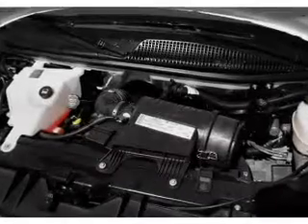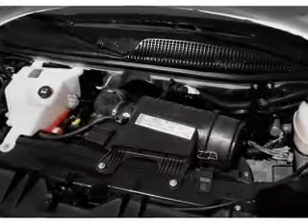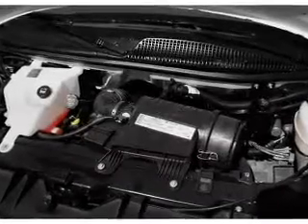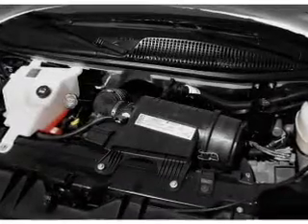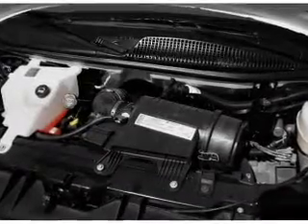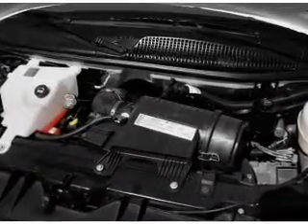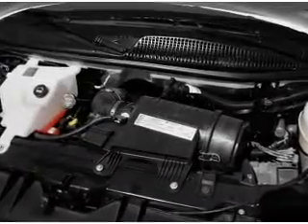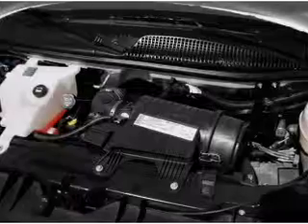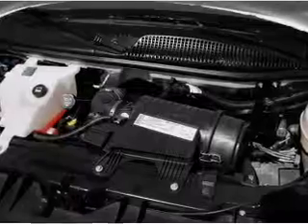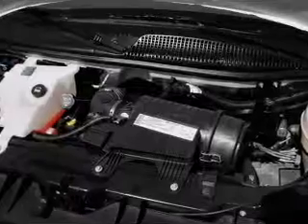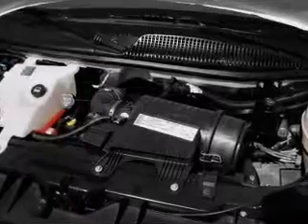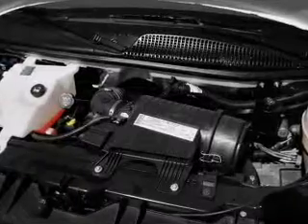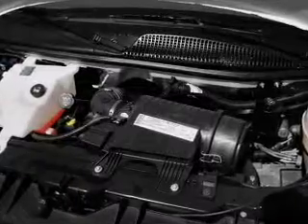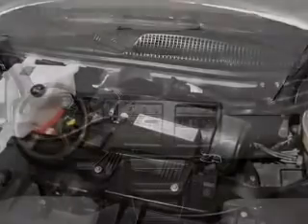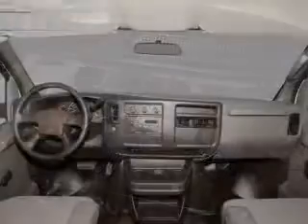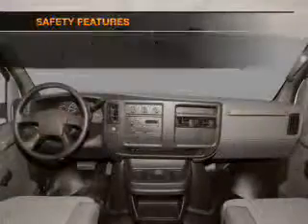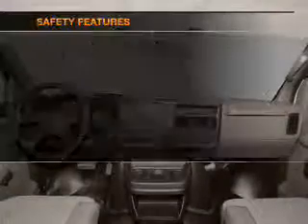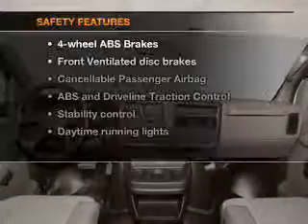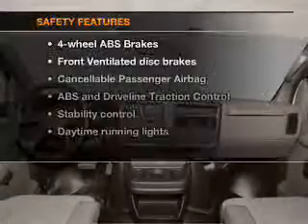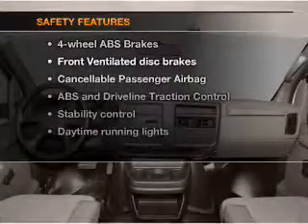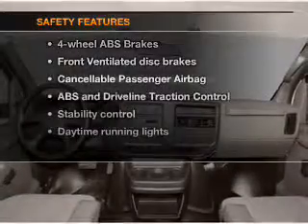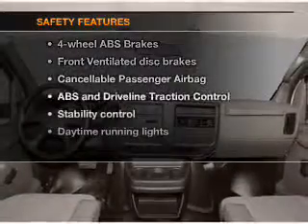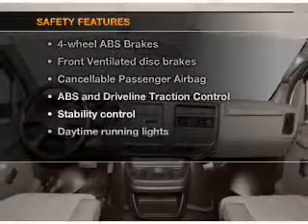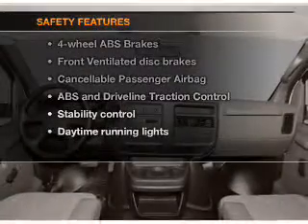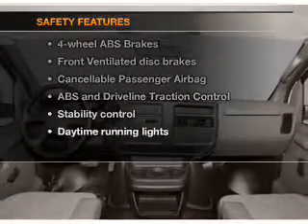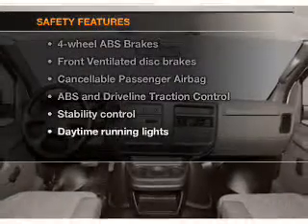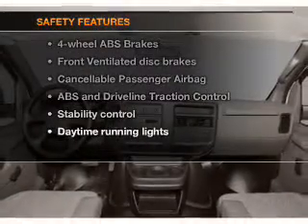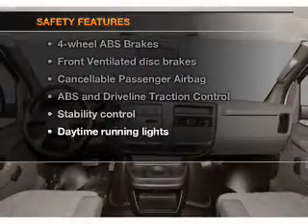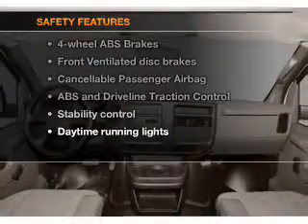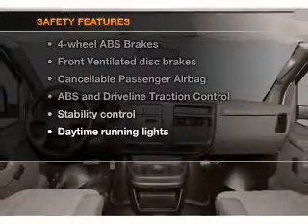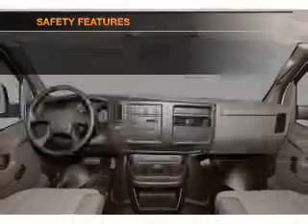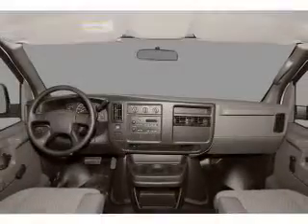Air conditioning, power steering, an alarm system — and for your peace of mind, the following safety equipment is included.